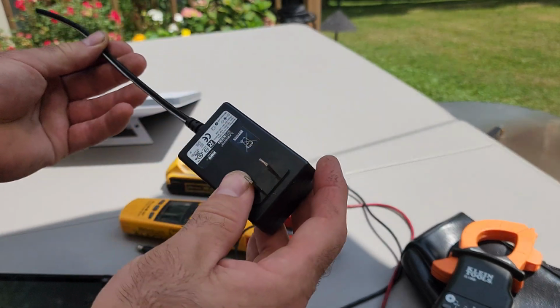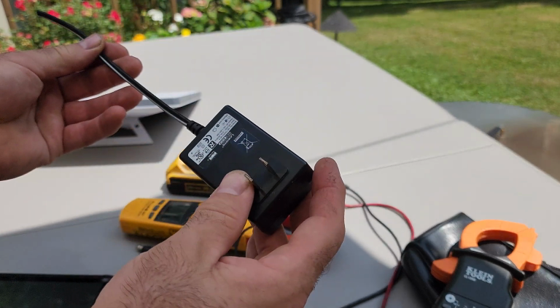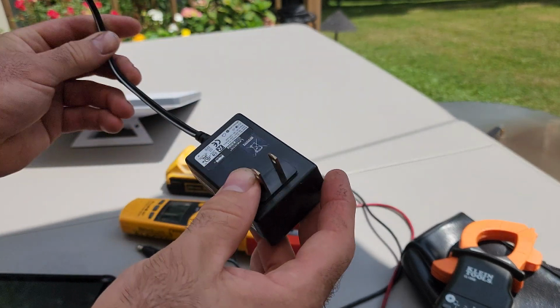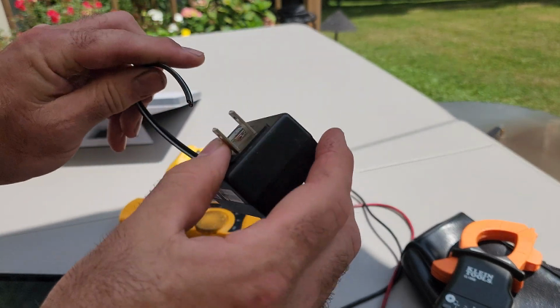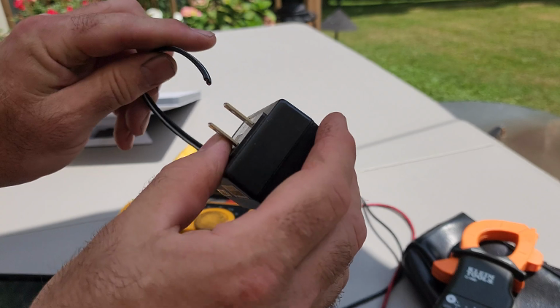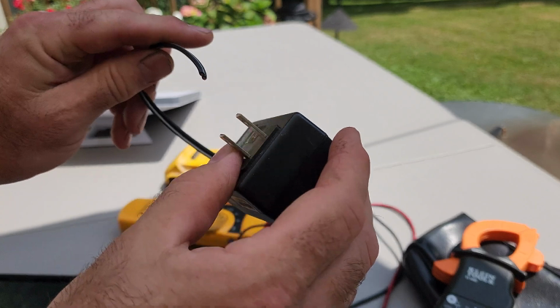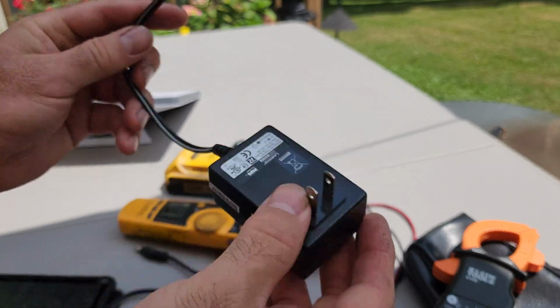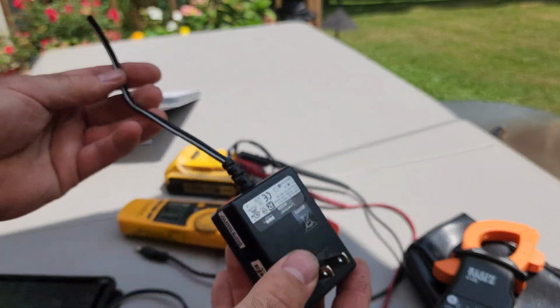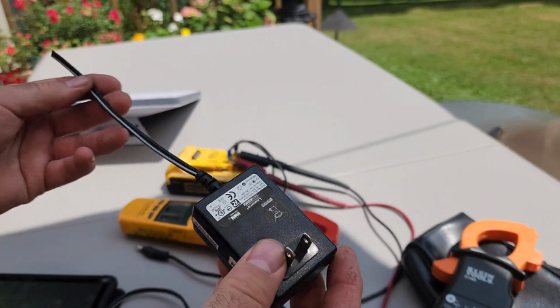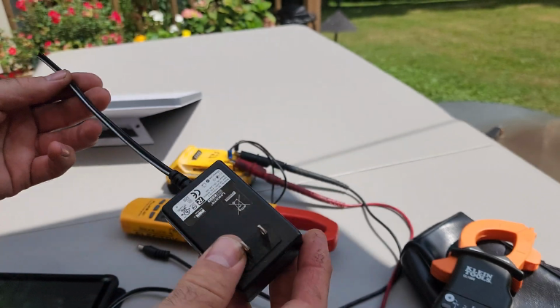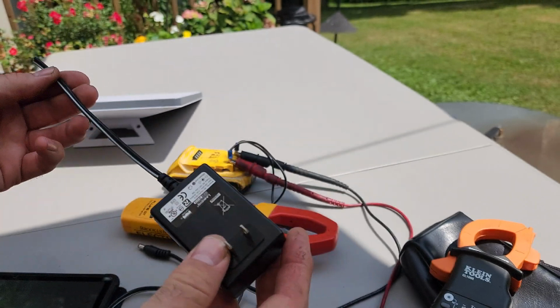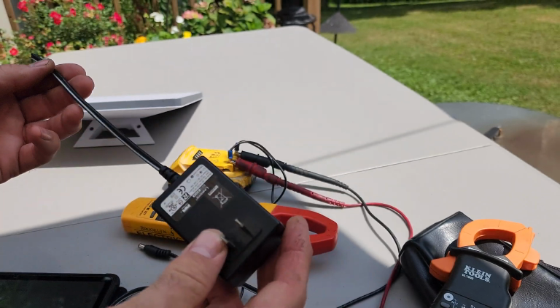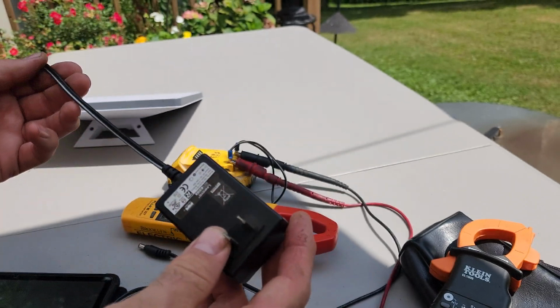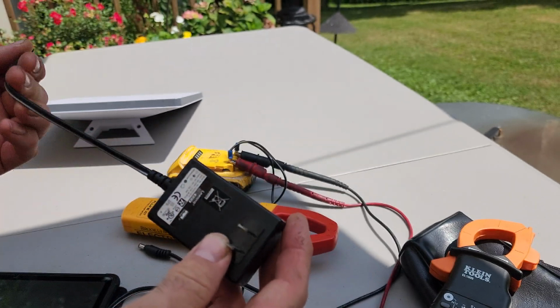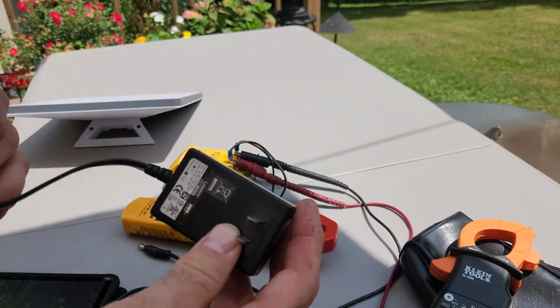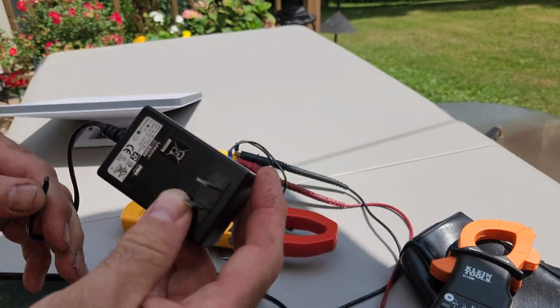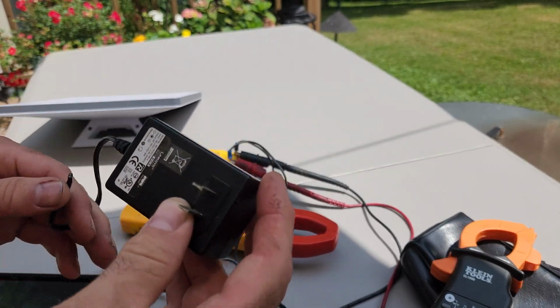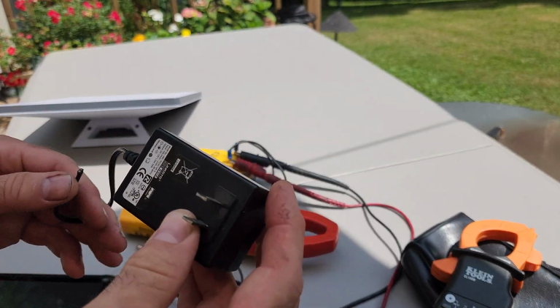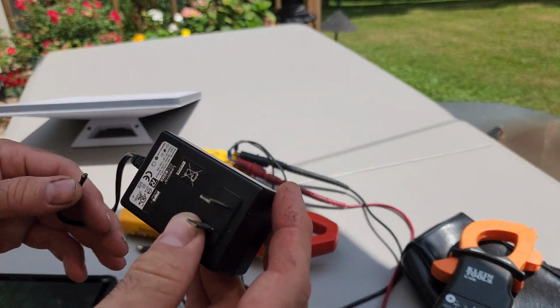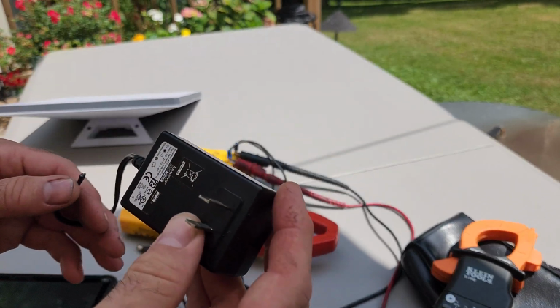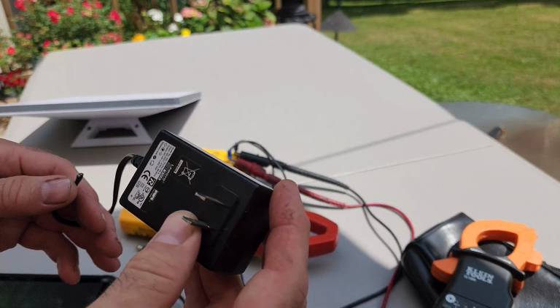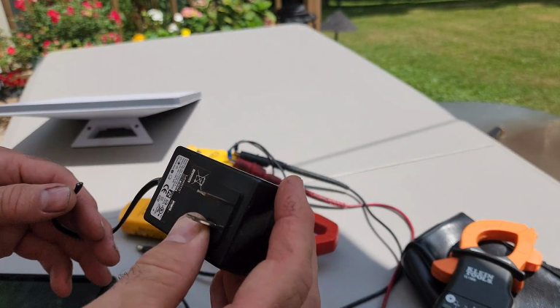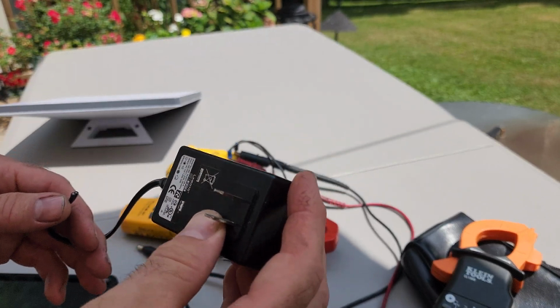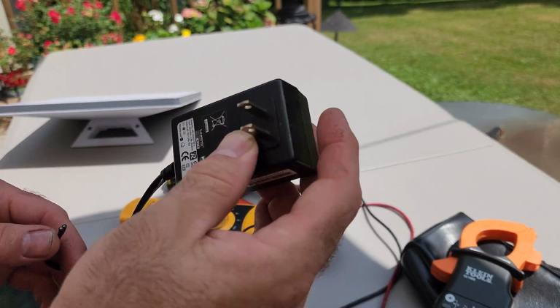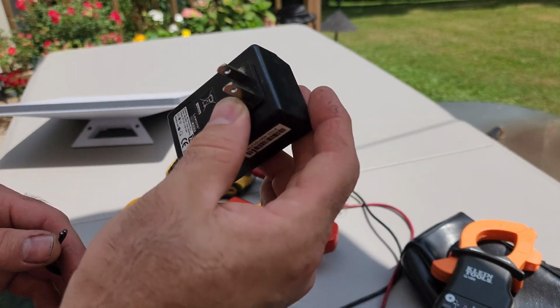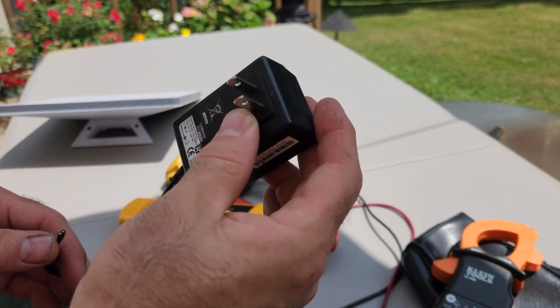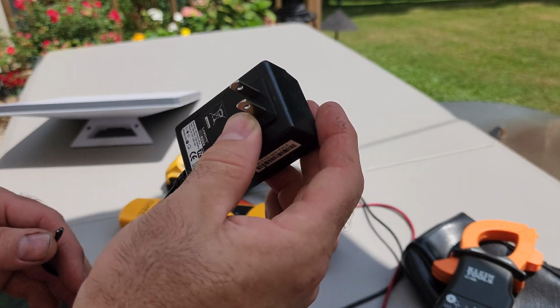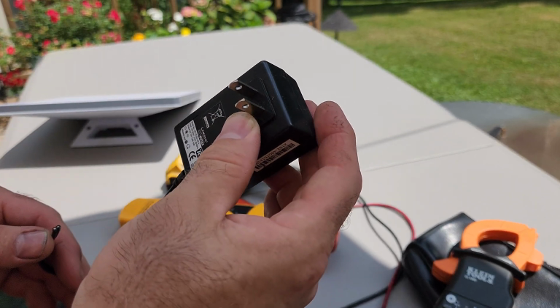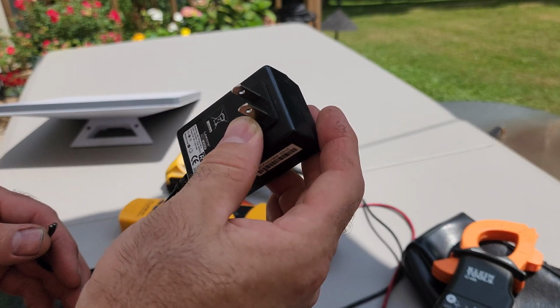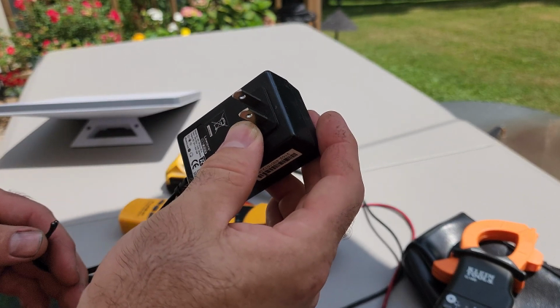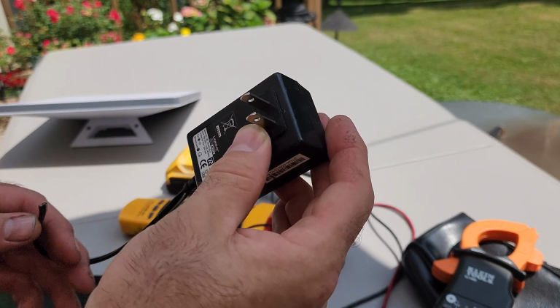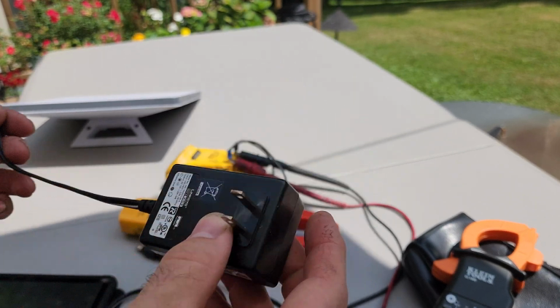This one is only 15W so I can't use this power supply. It's a Linksys — it came from a router.